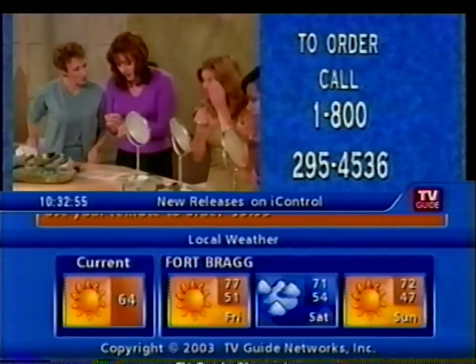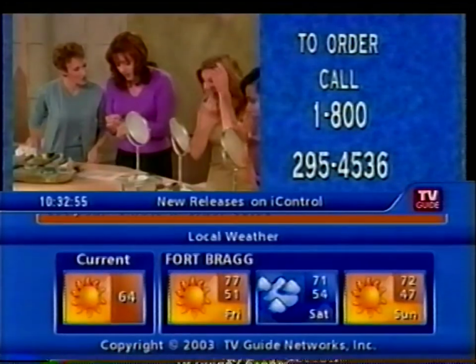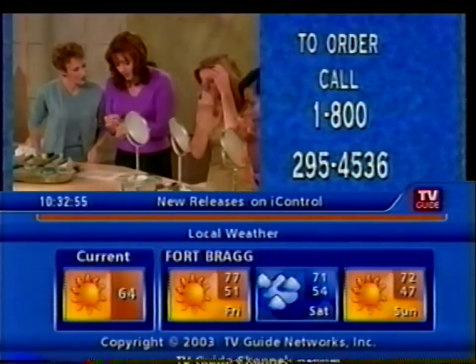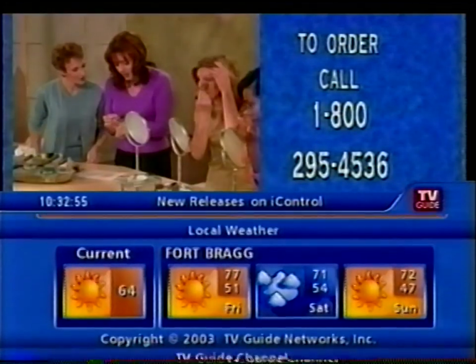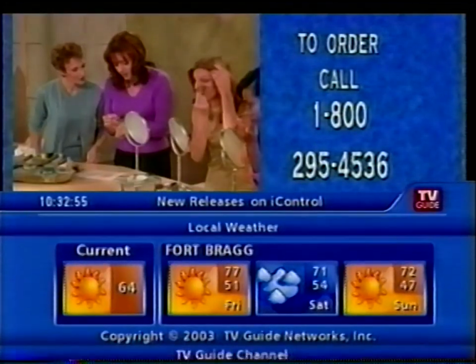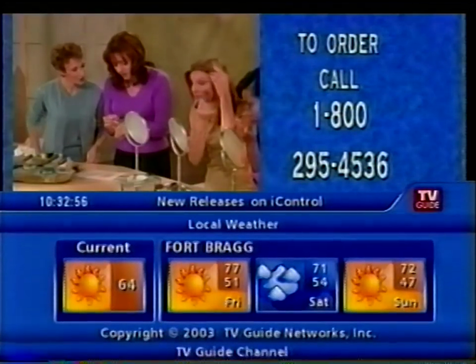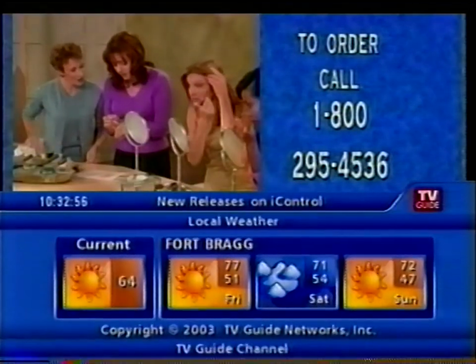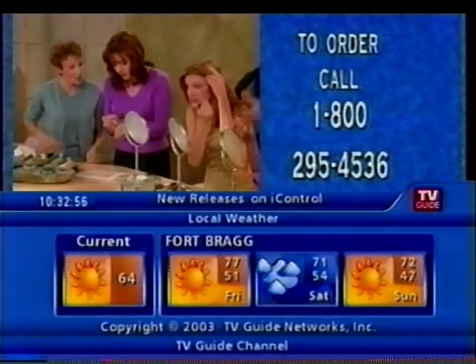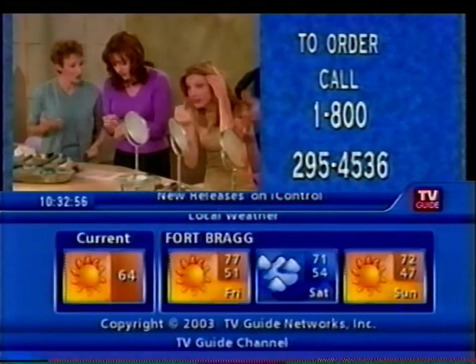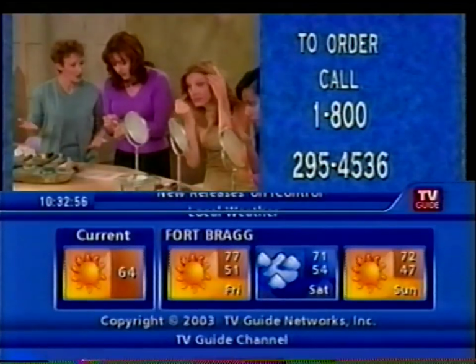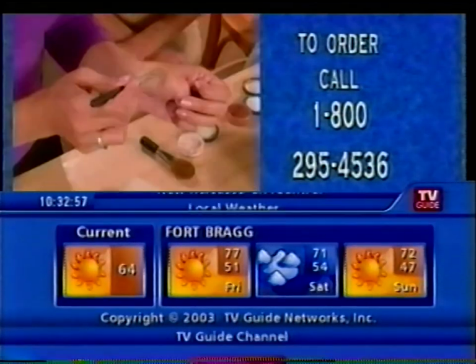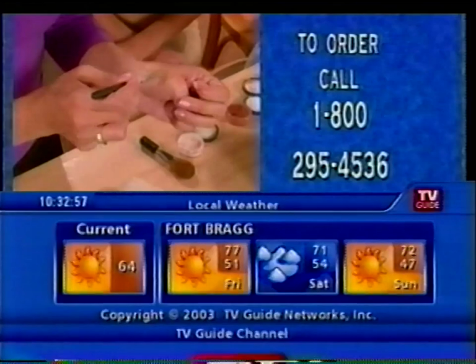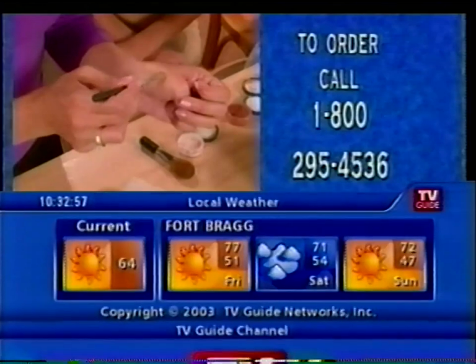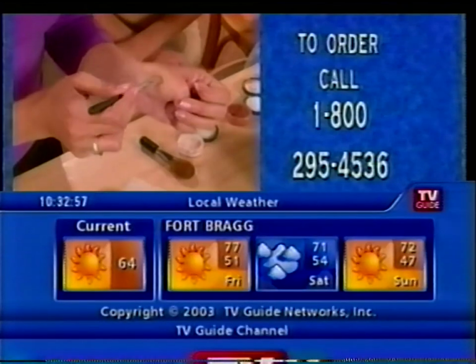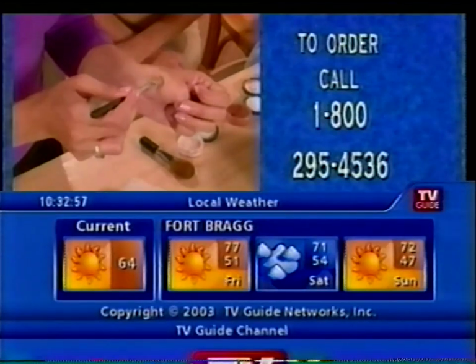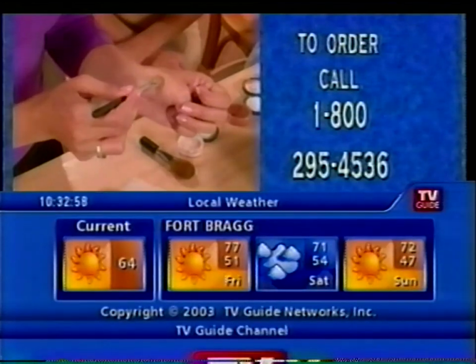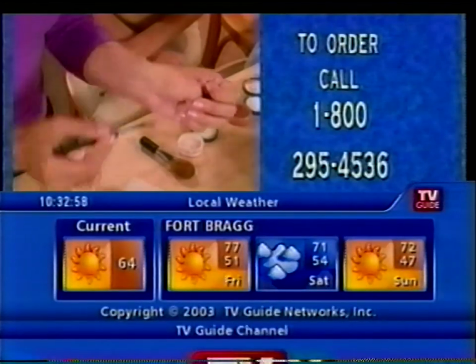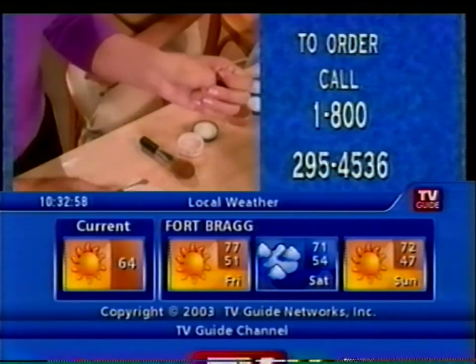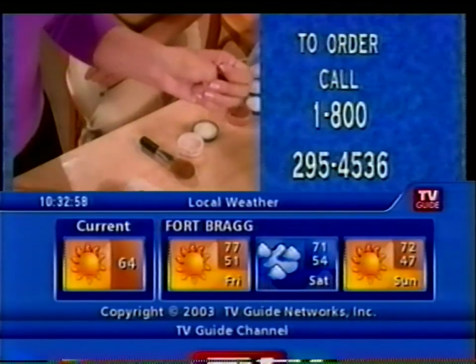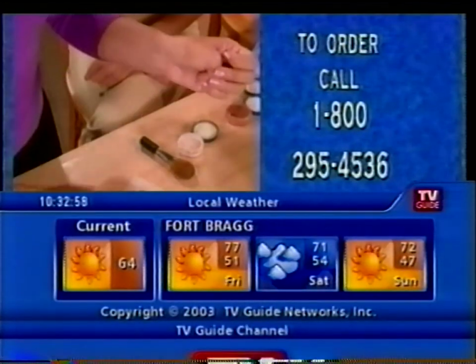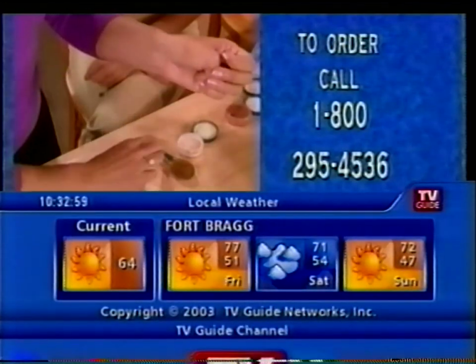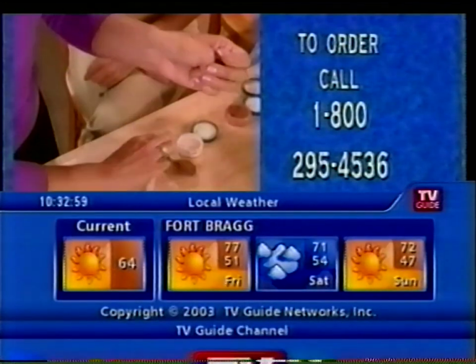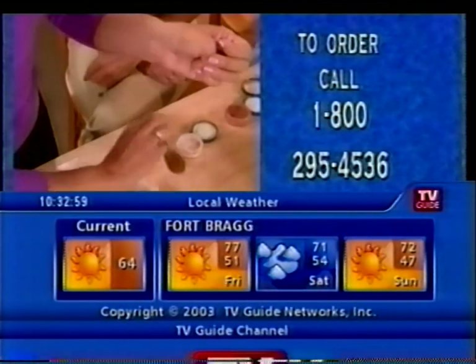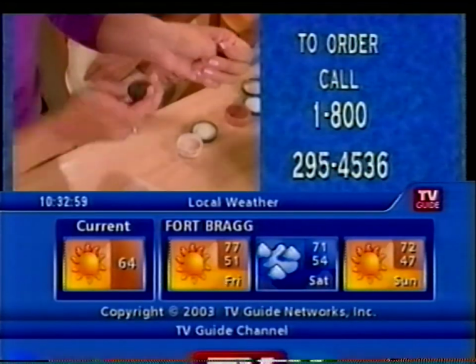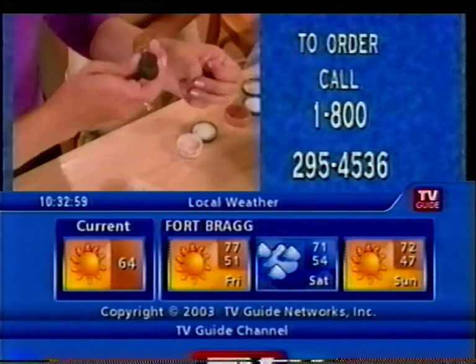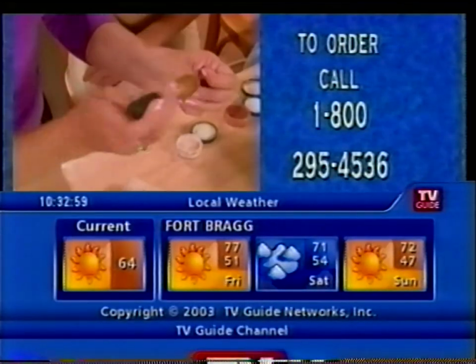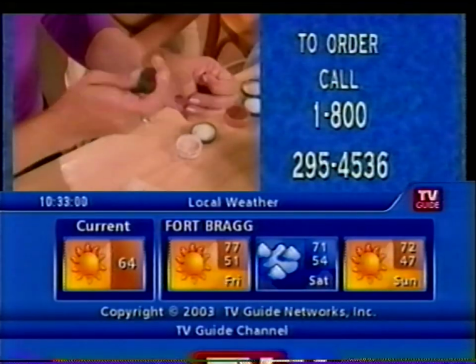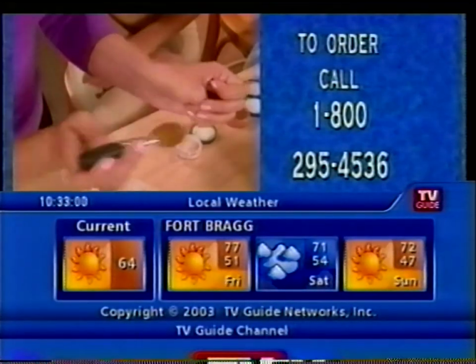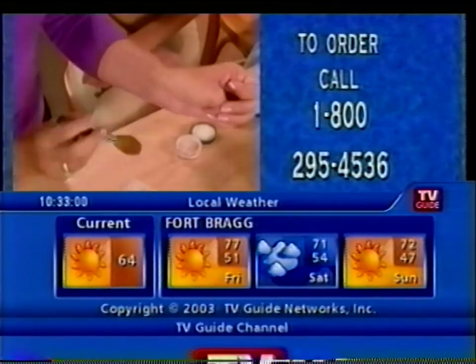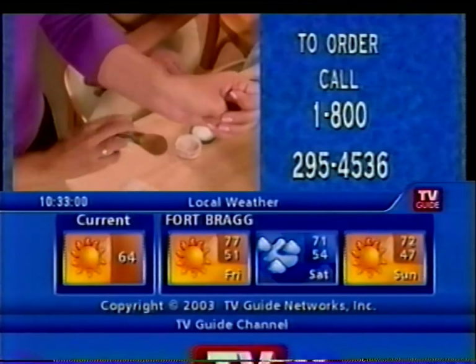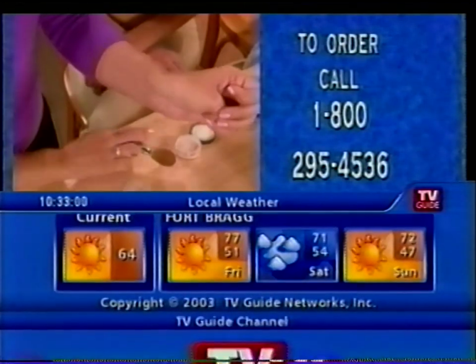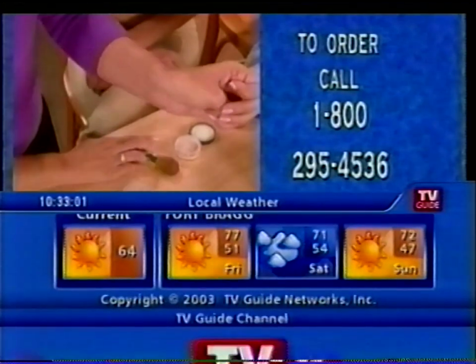Do you see that? I don't see the beauty mark, and I don't even see the foundation. That's the kind of coverage we're talking about.